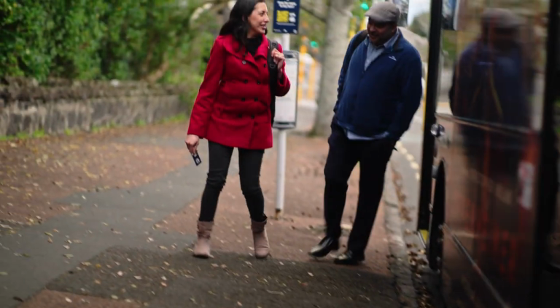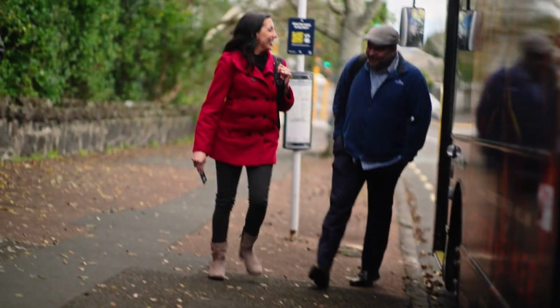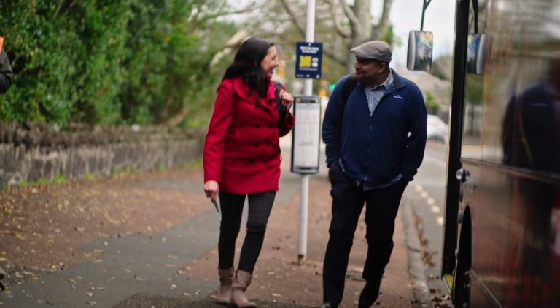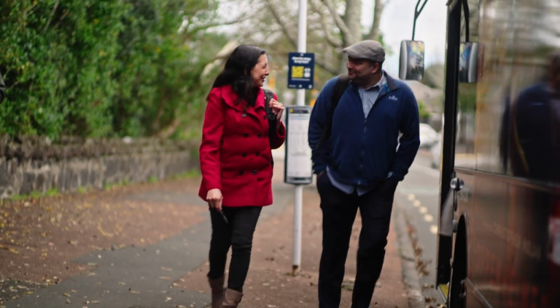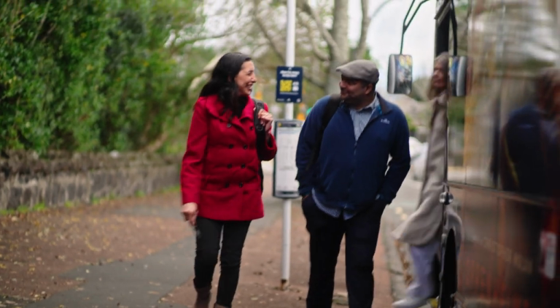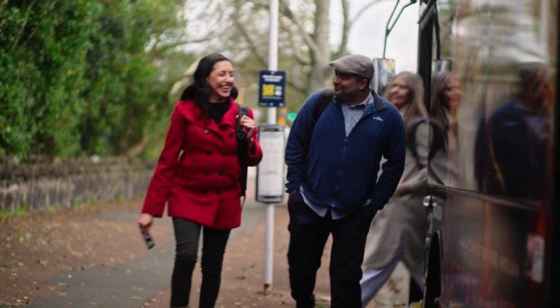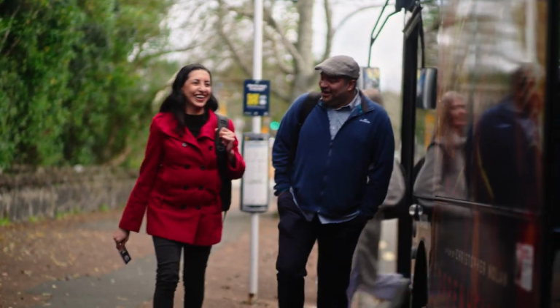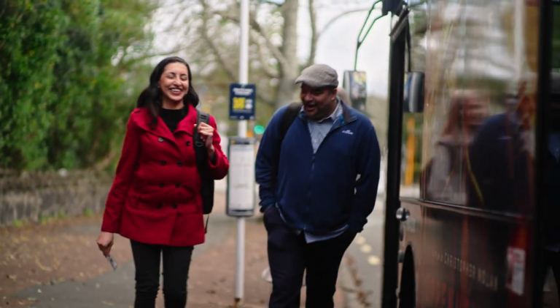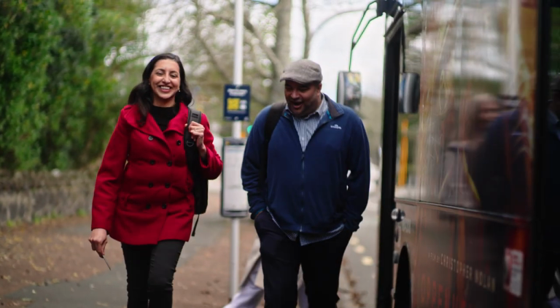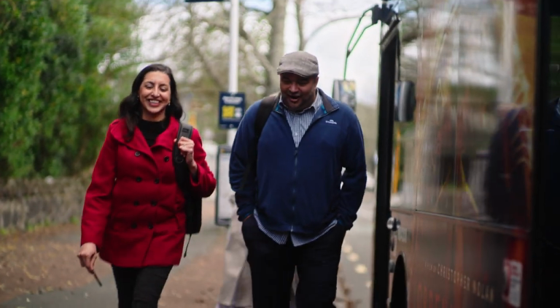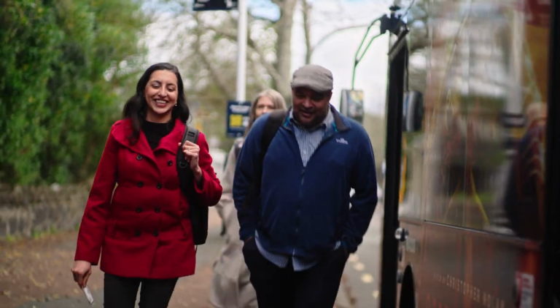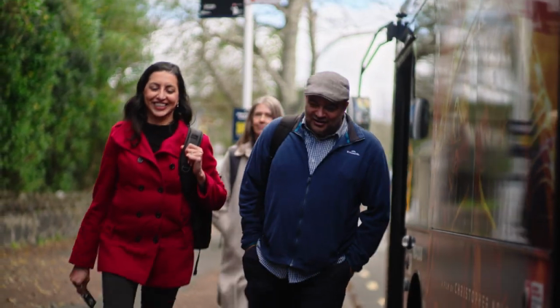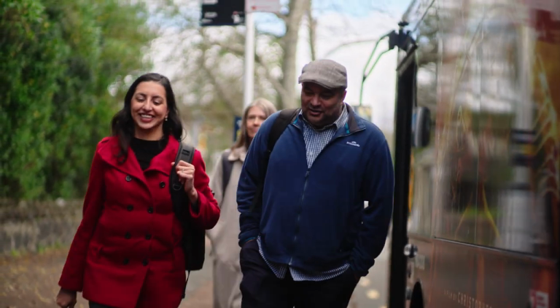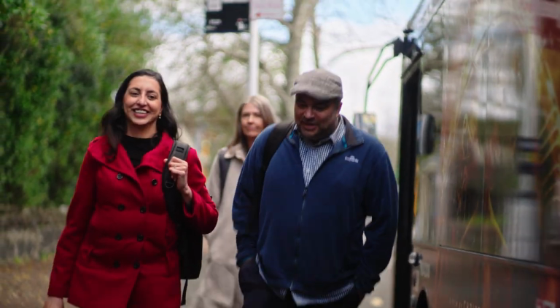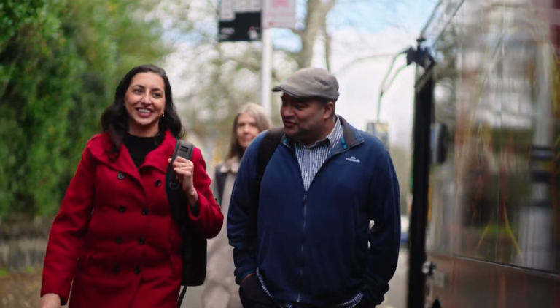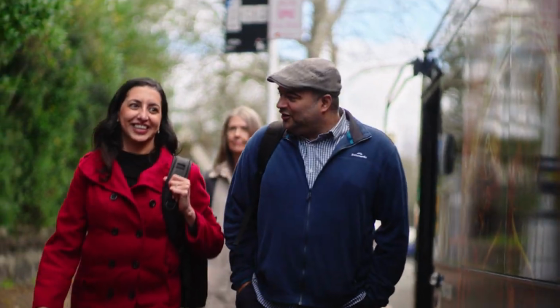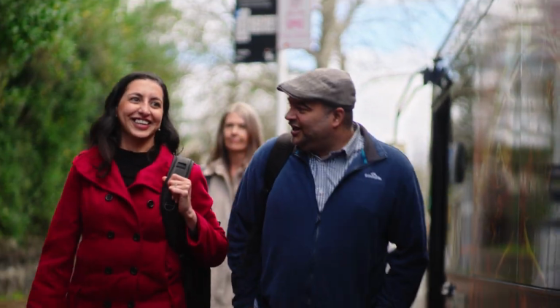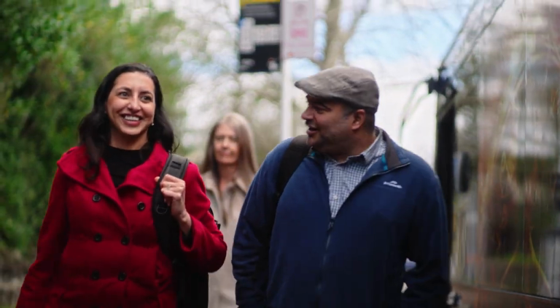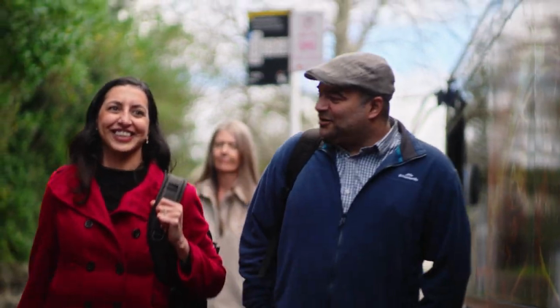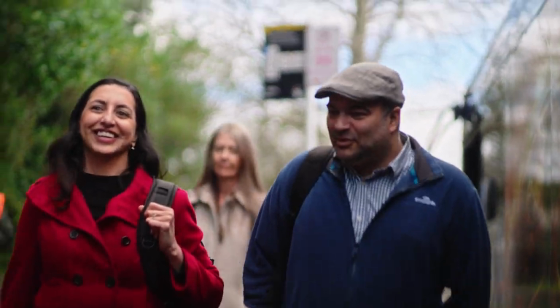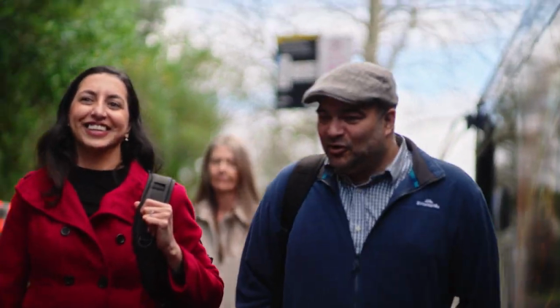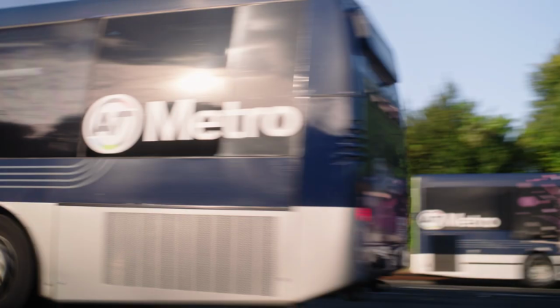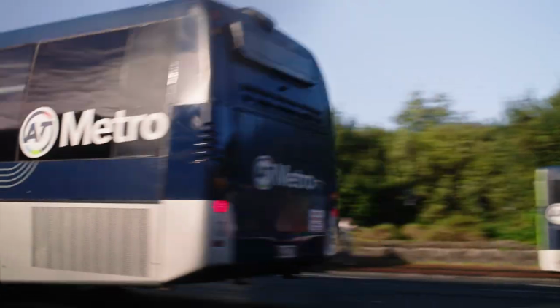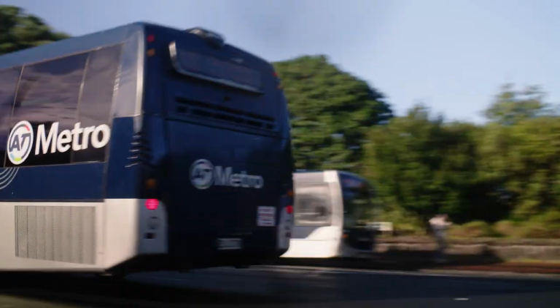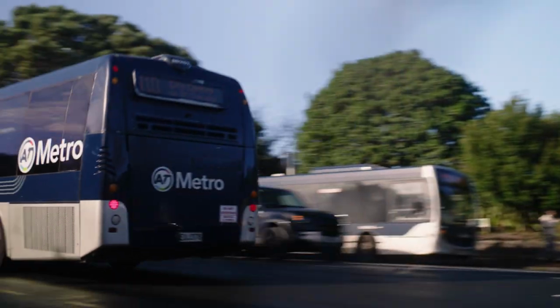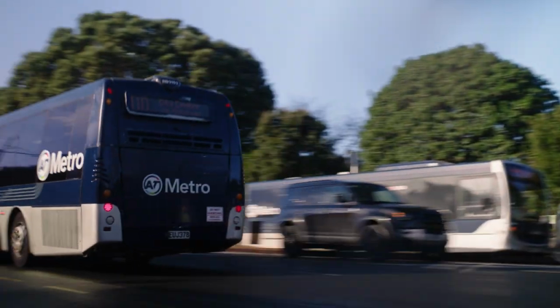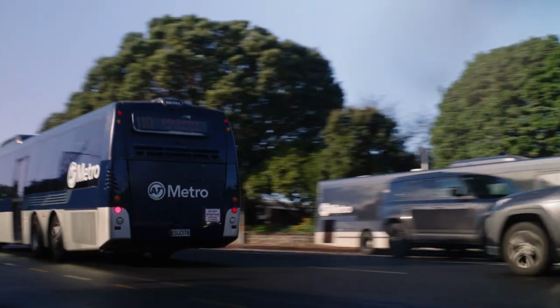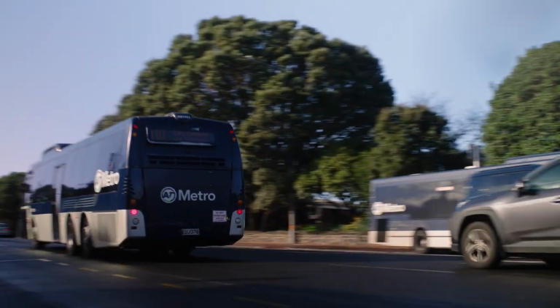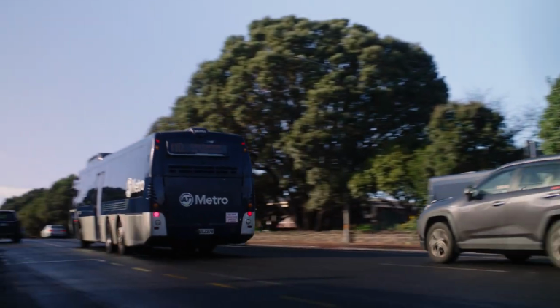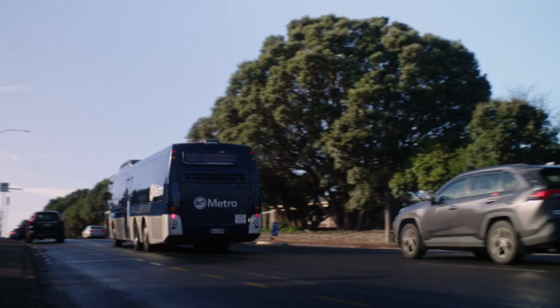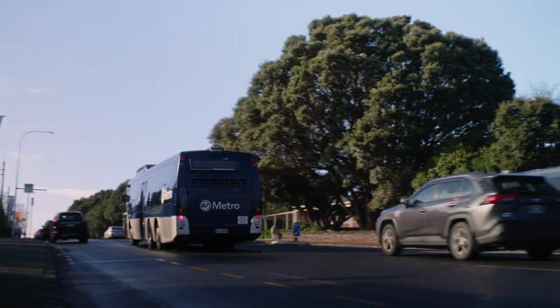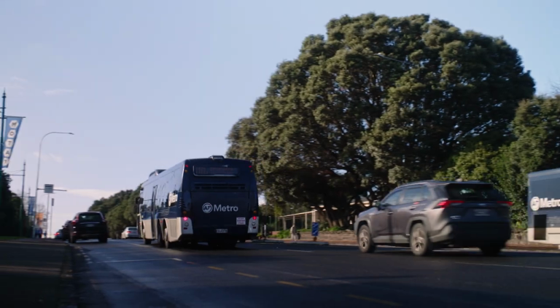Bus Booster – it's just one of the ways we're making Auckland's buses more reliable for everyone.